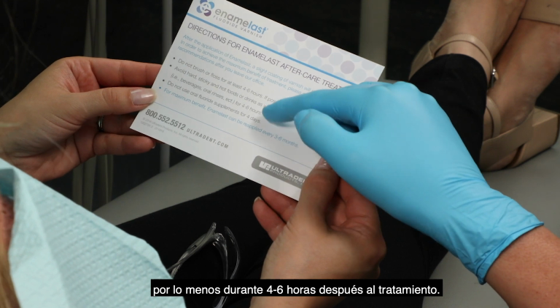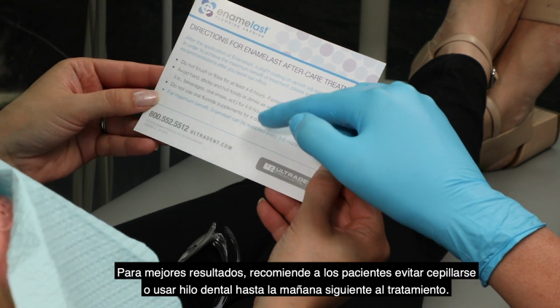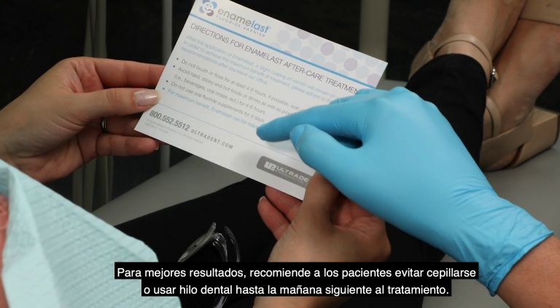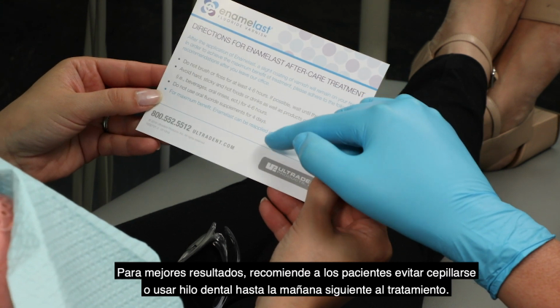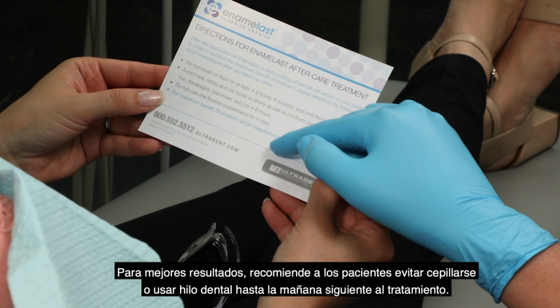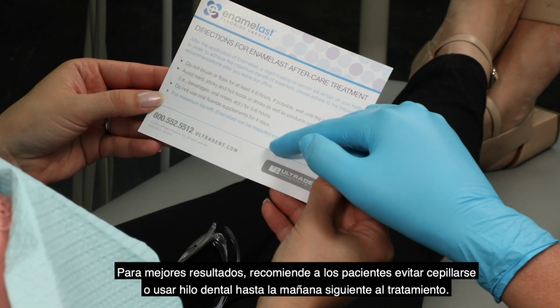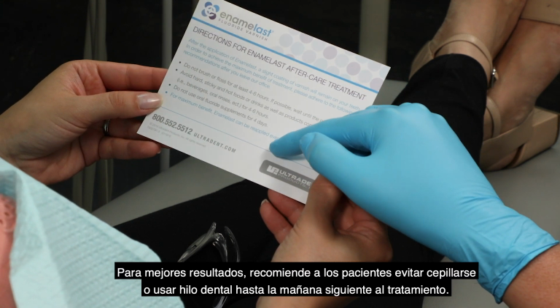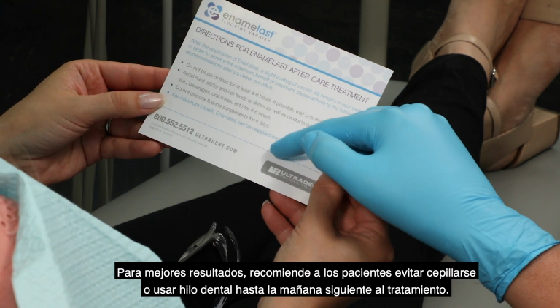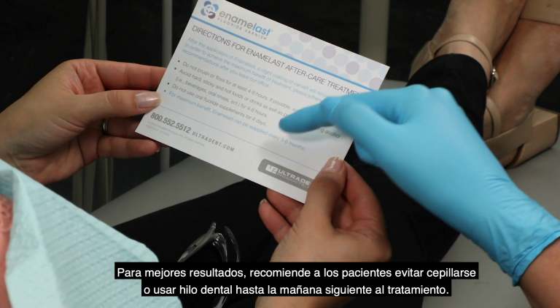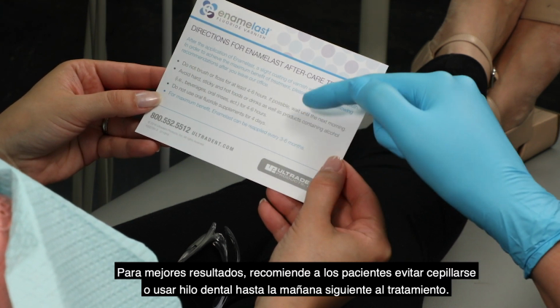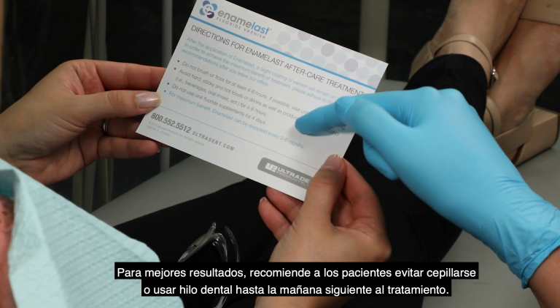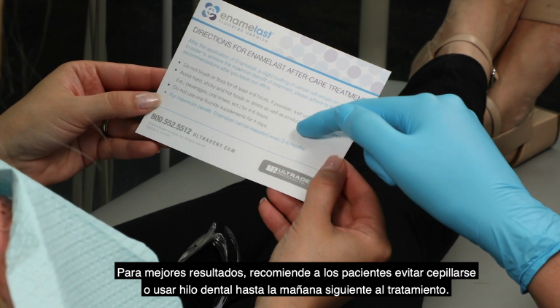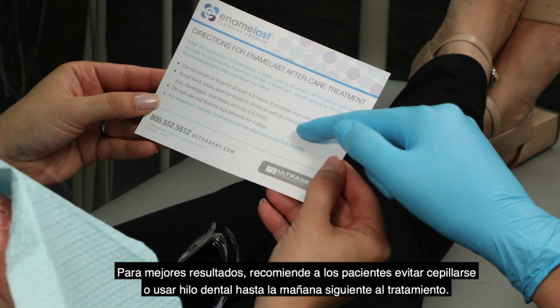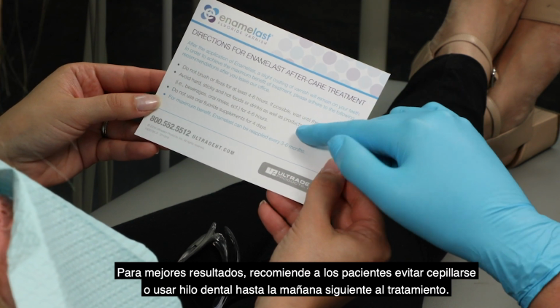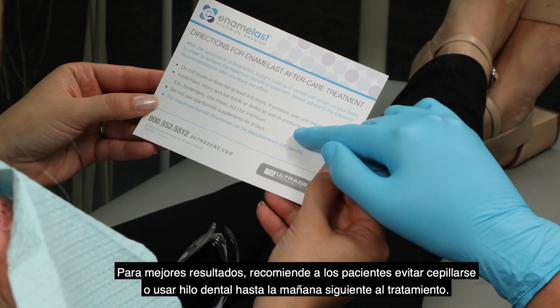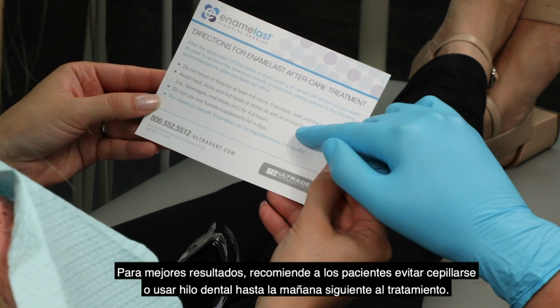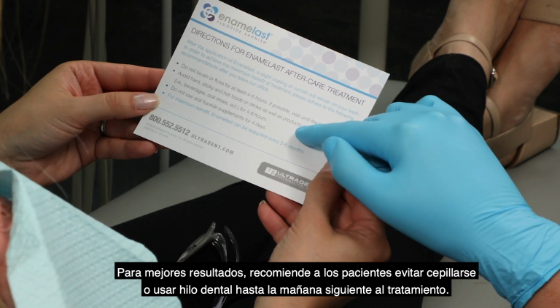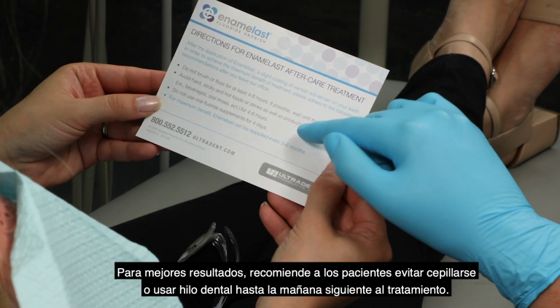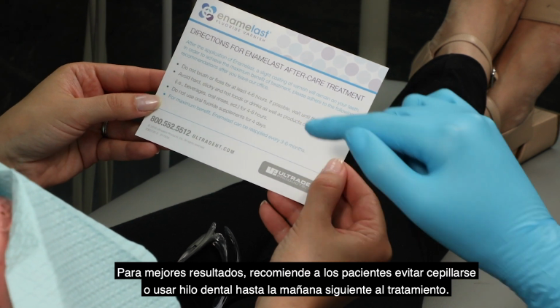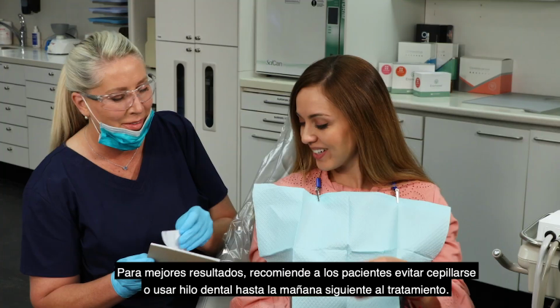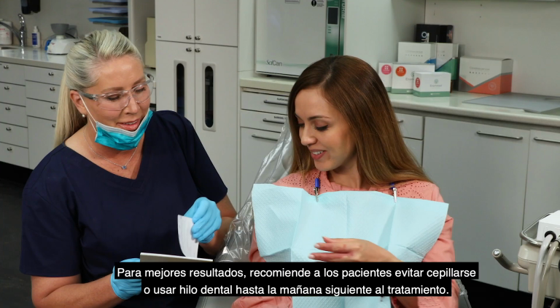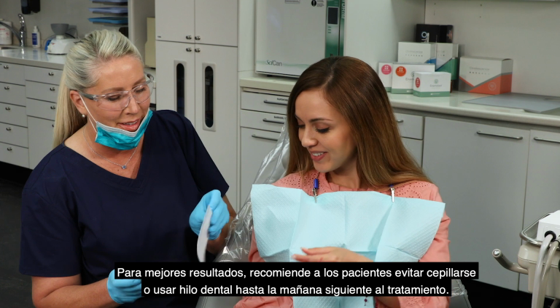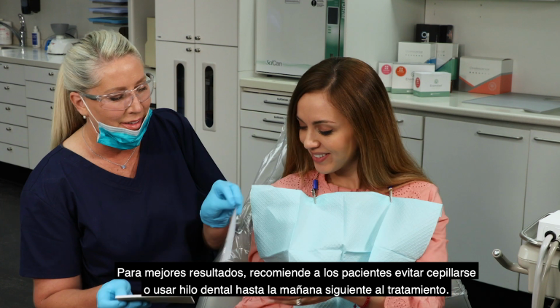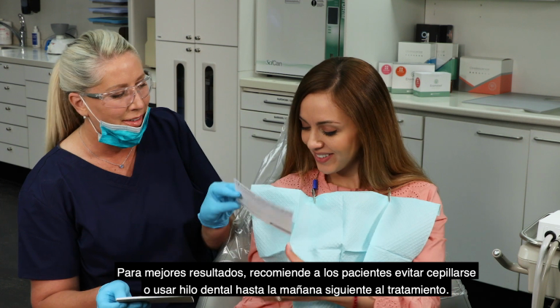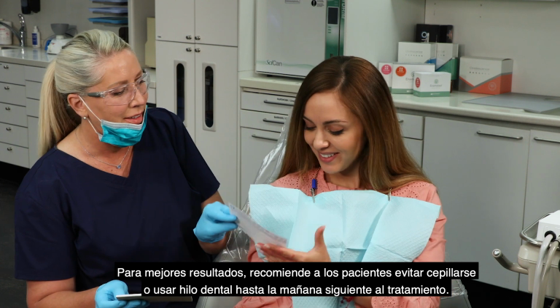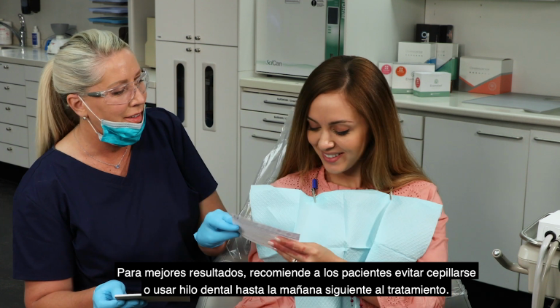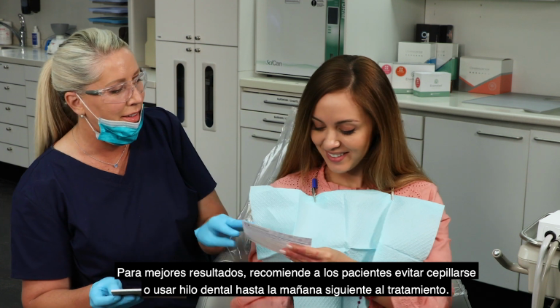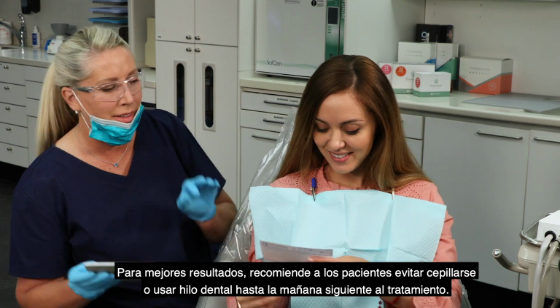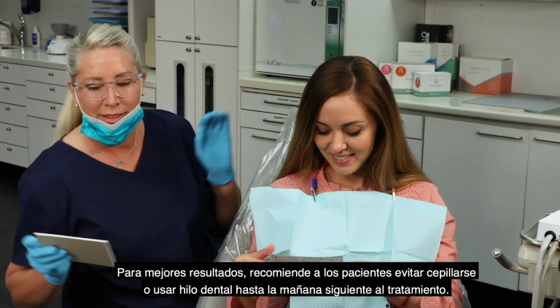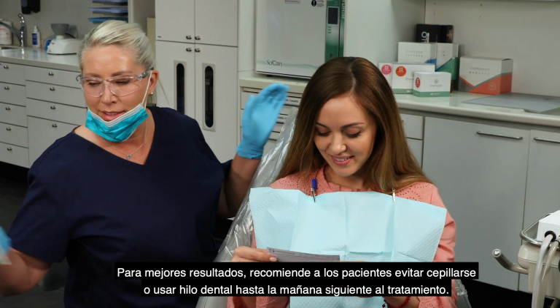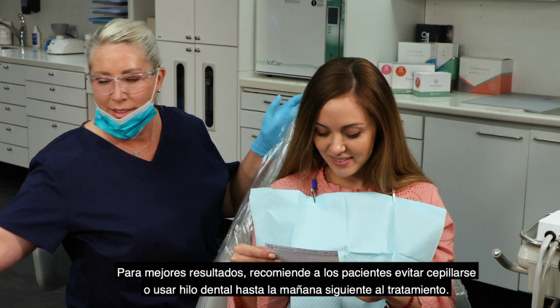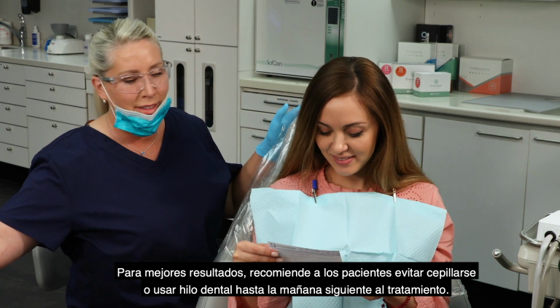For best results, encourage patients to skip brushing and flossing until the morning after treatment.